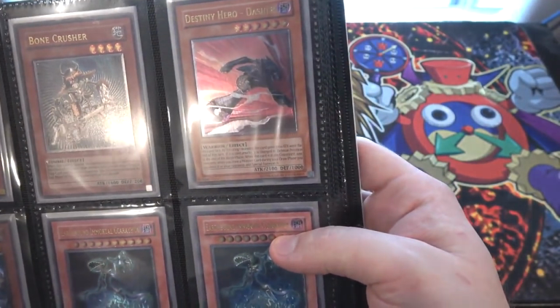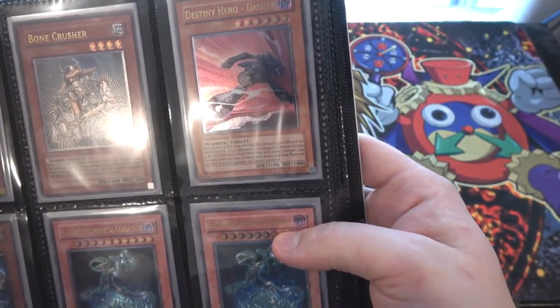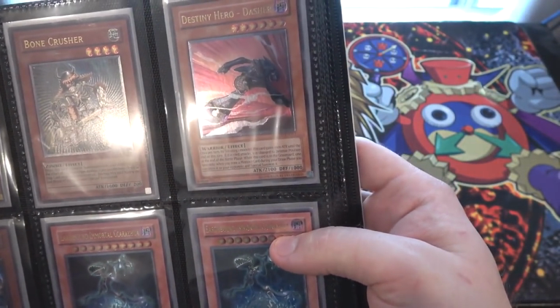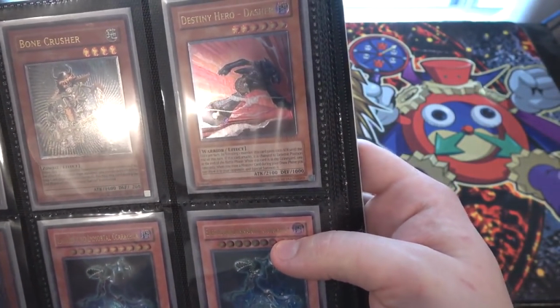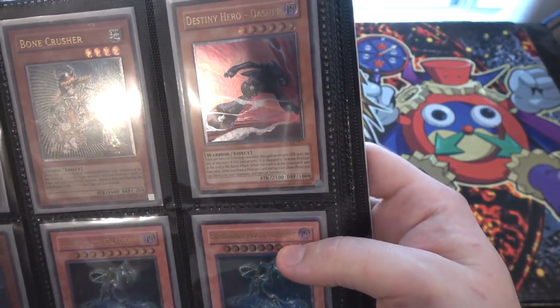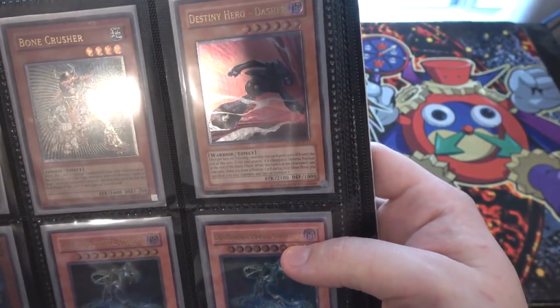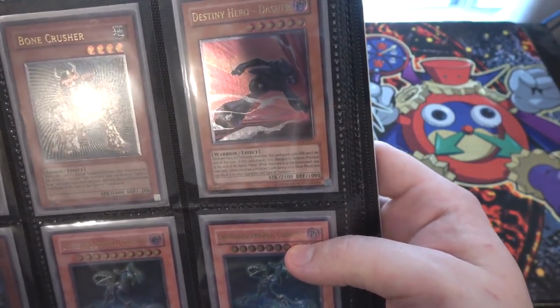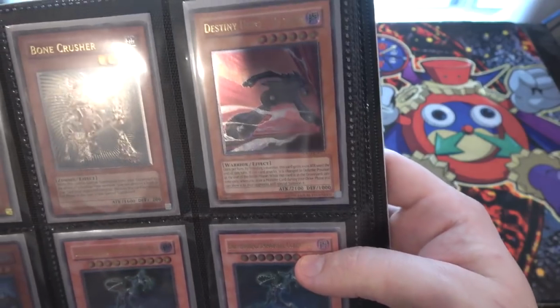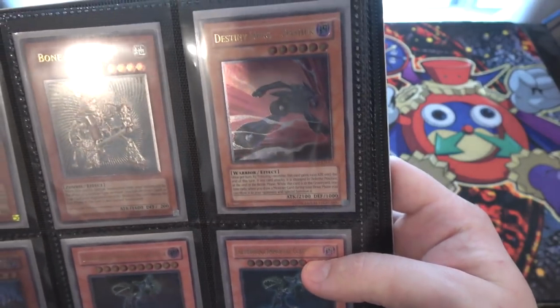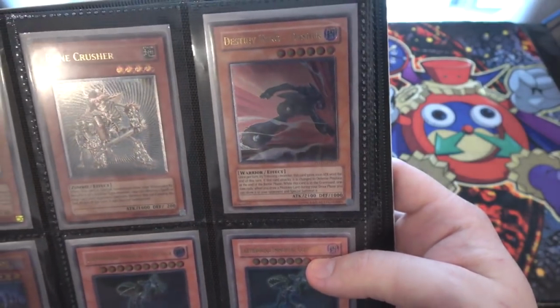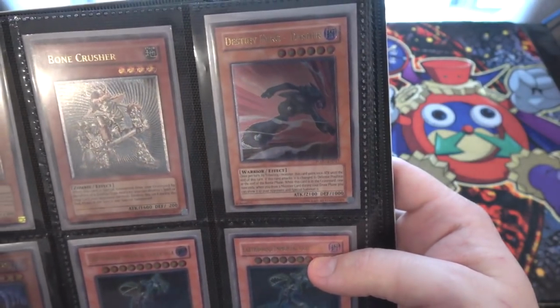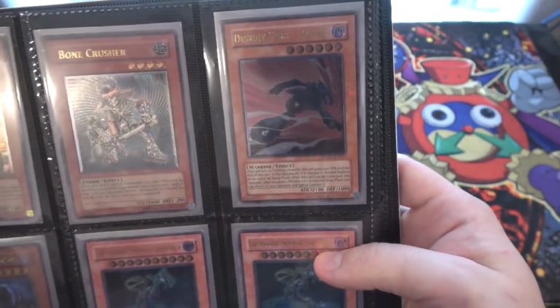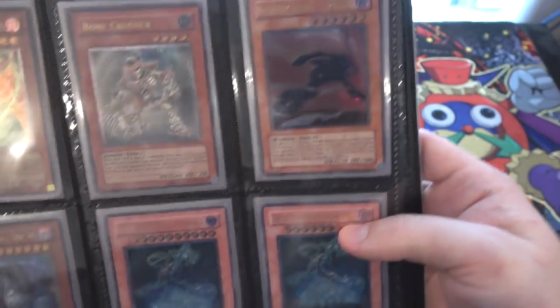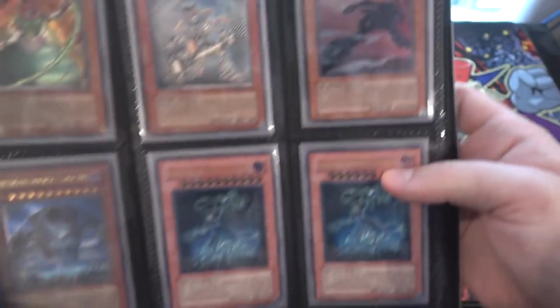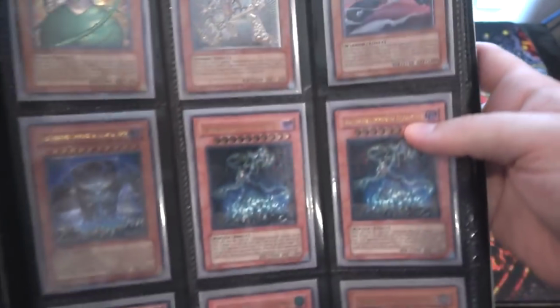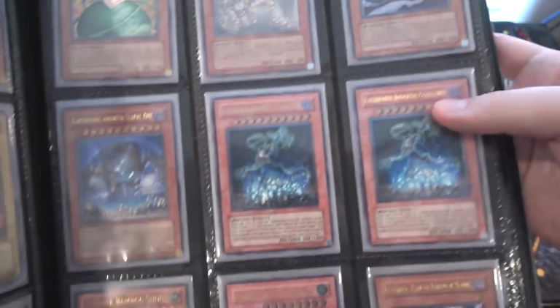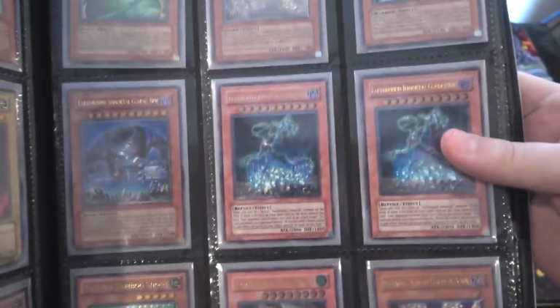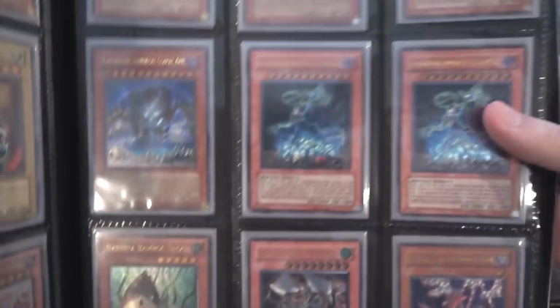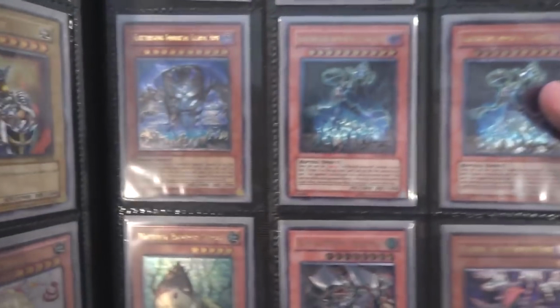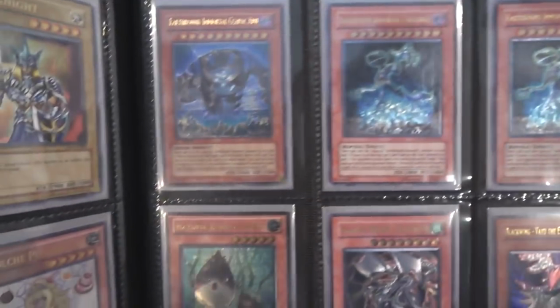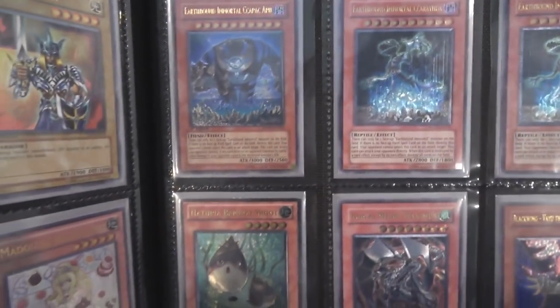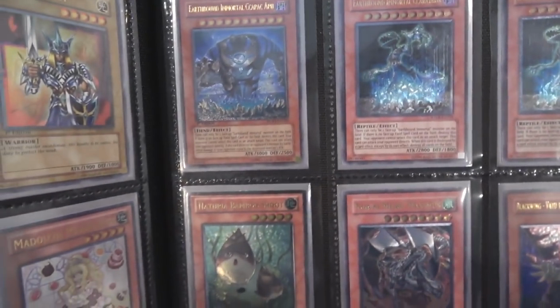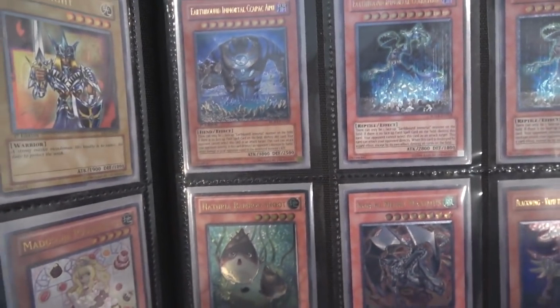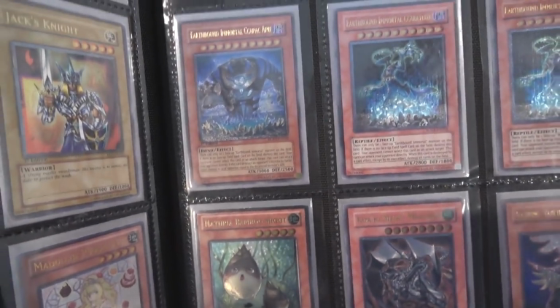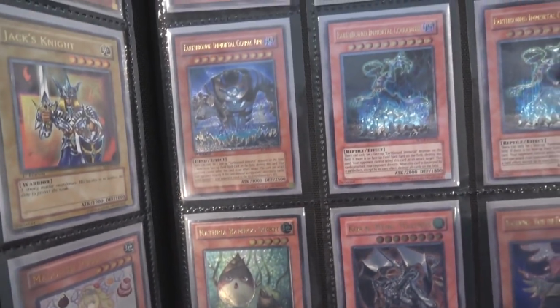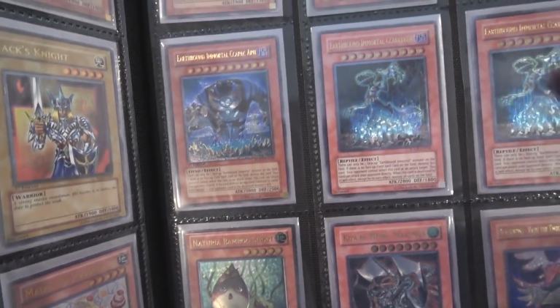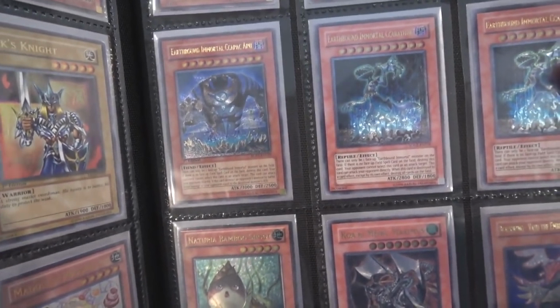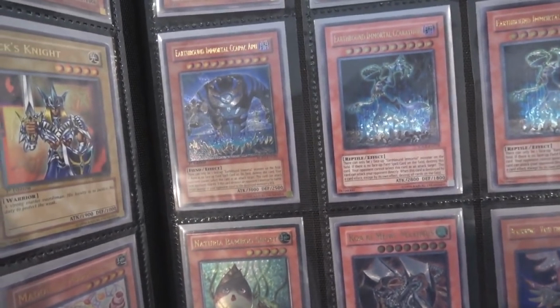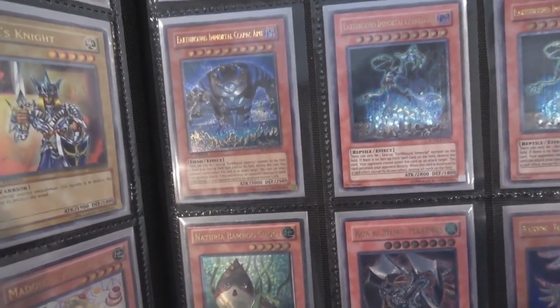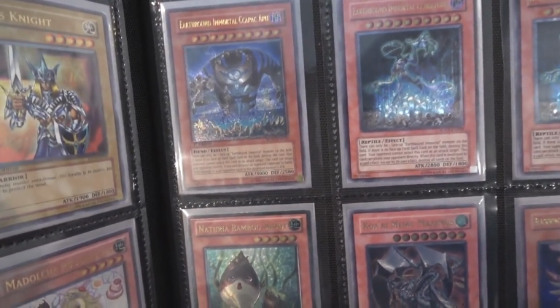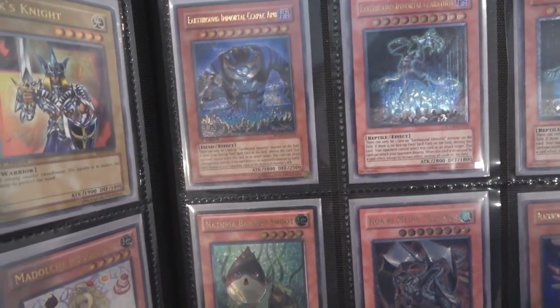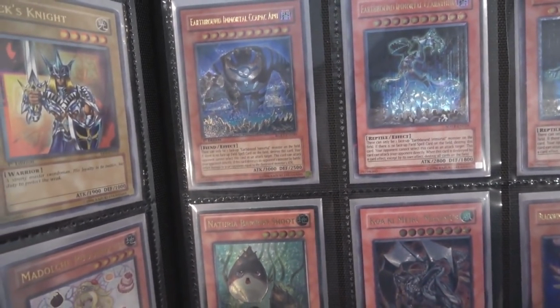We have Destiny Hero Dasher. Come on — Destiny Heroes? Looks cool. Easily going to be in this binder for that reason.